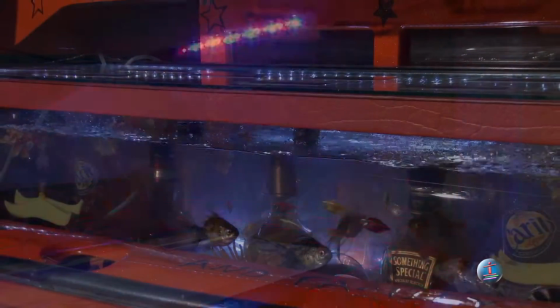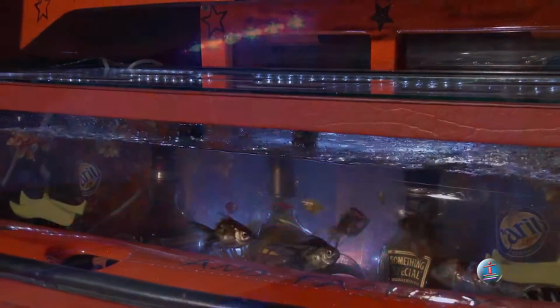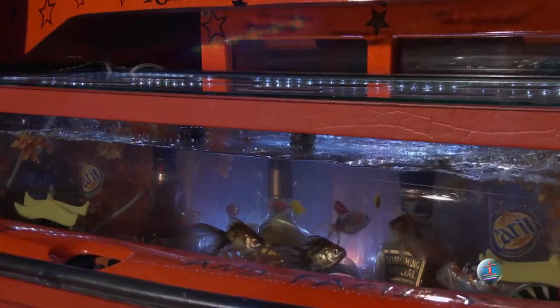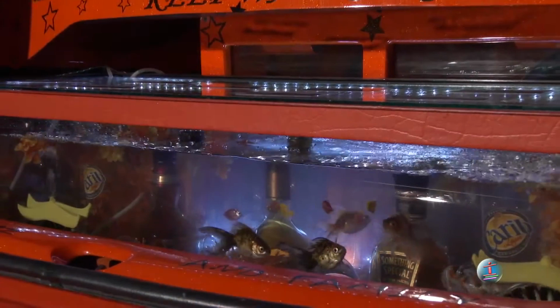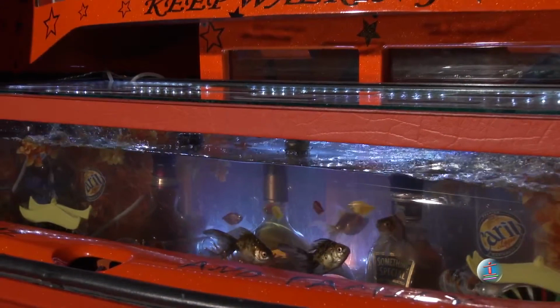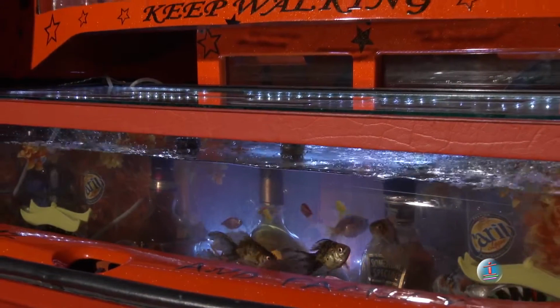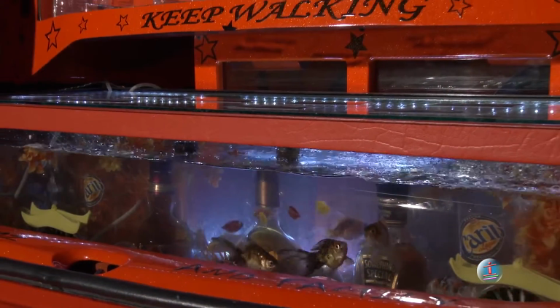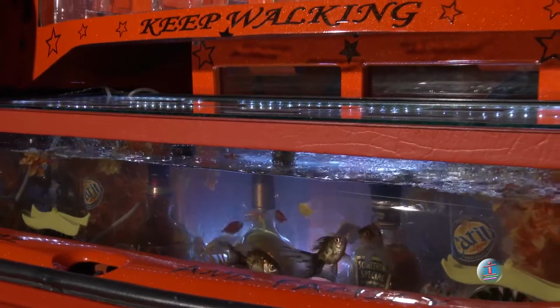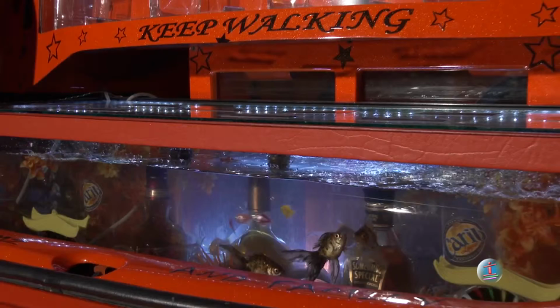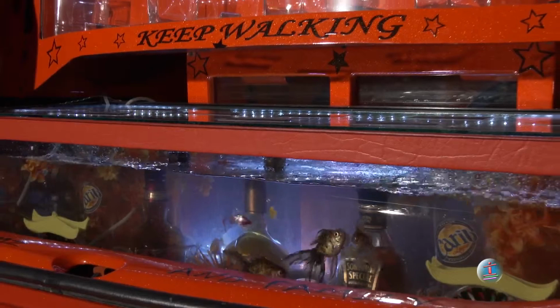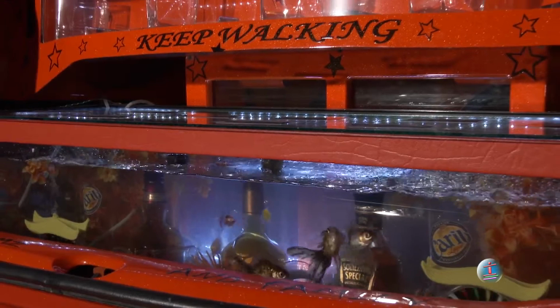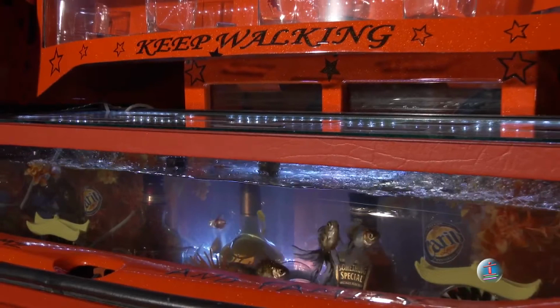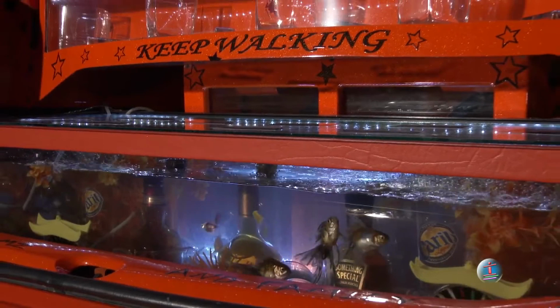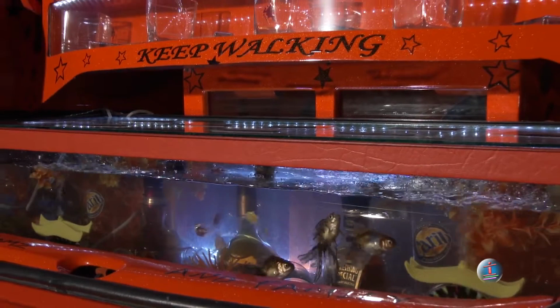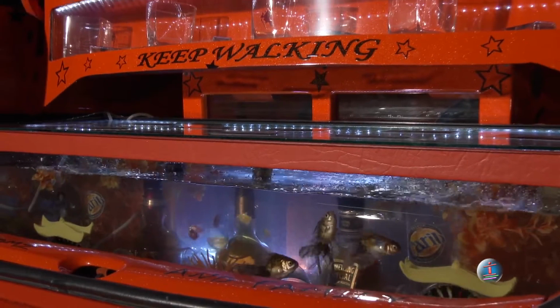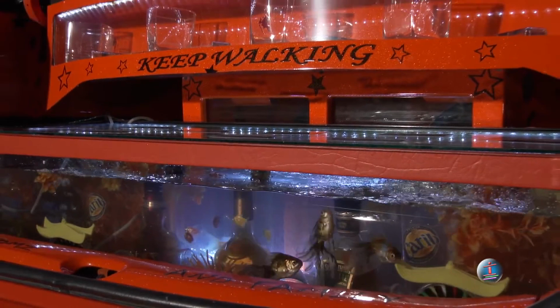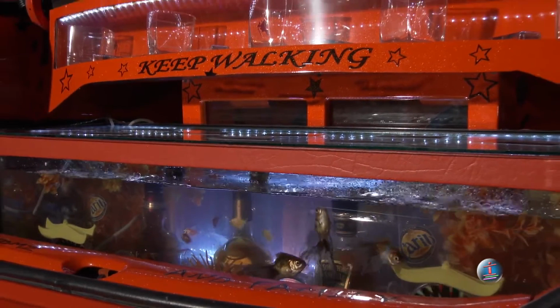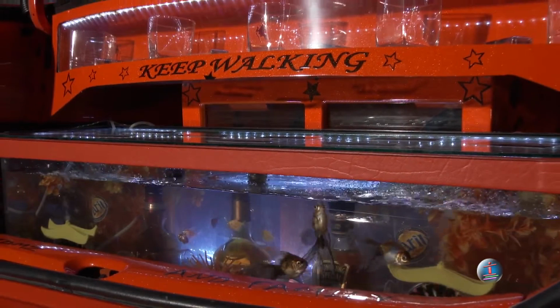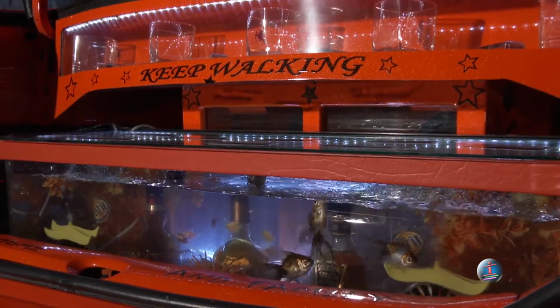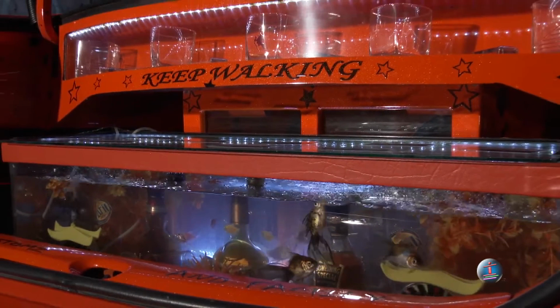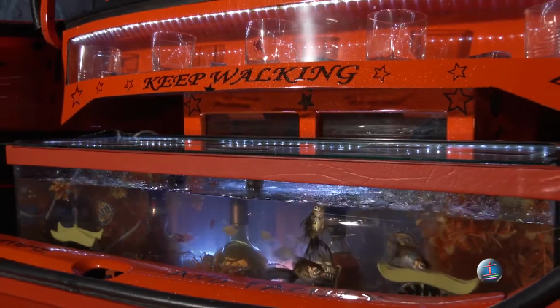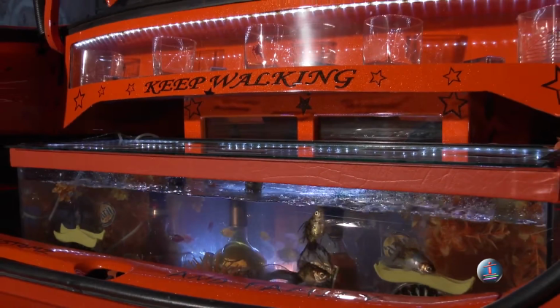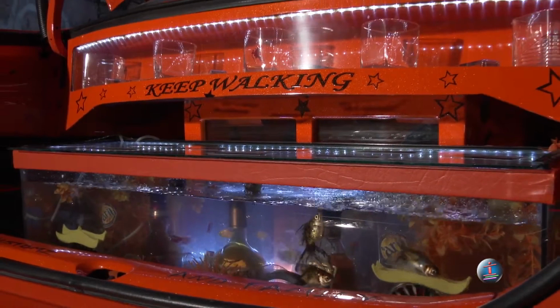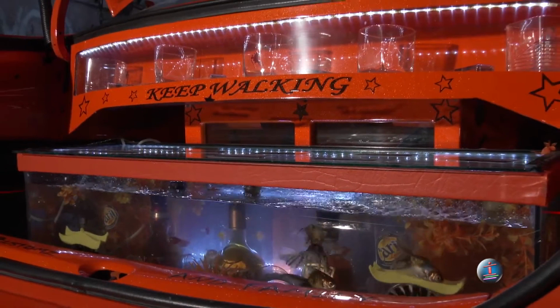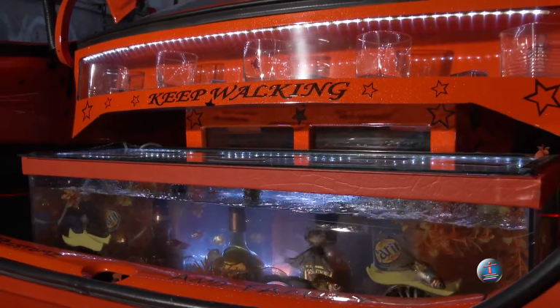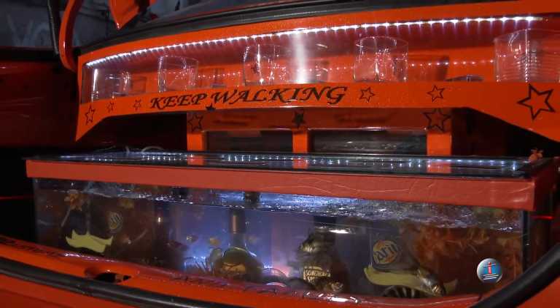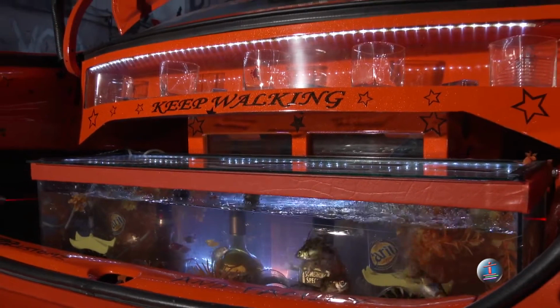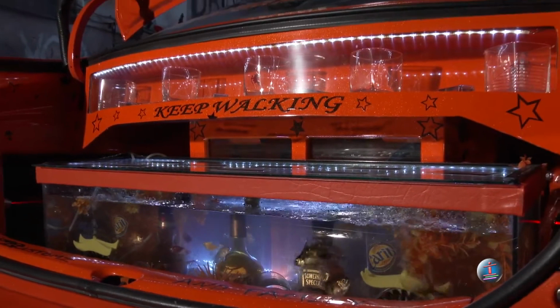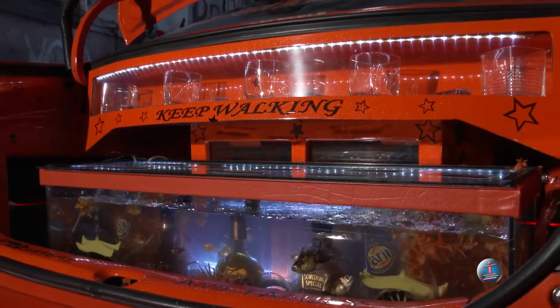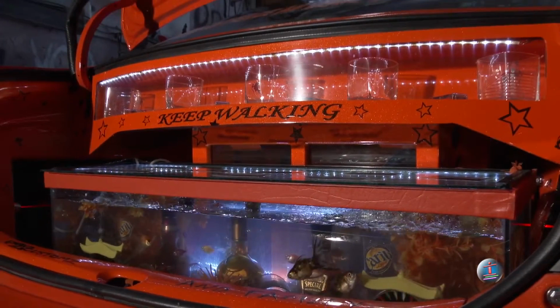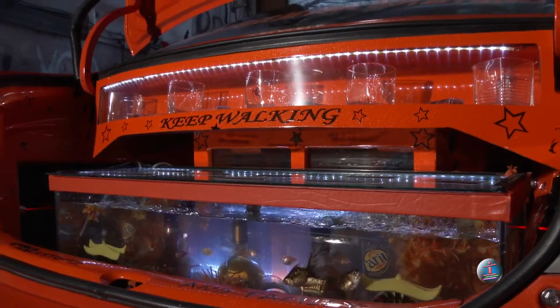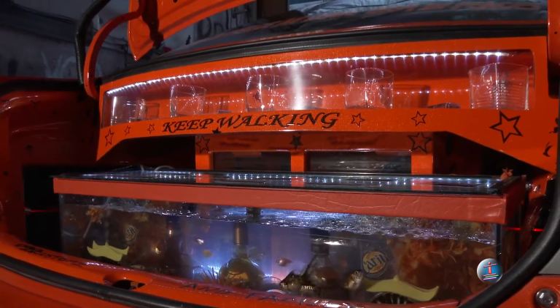It has a fish tank in the trunk with live fish. It's an overall customized car.